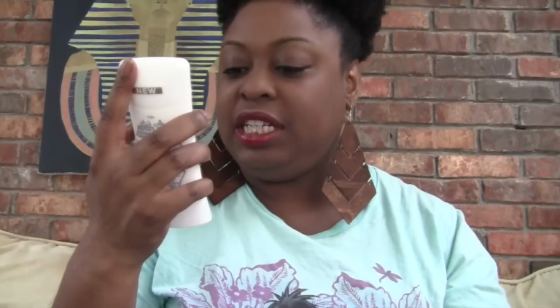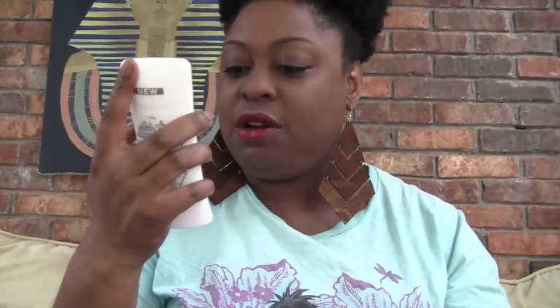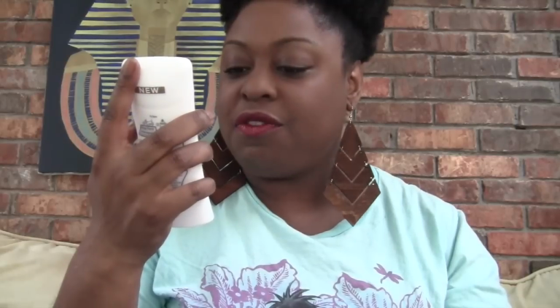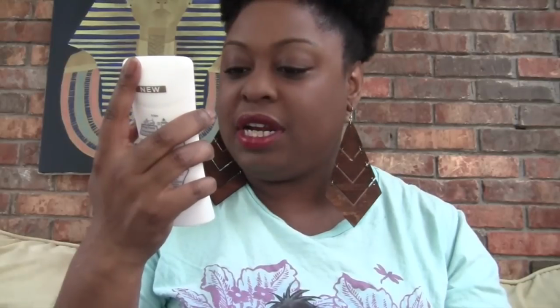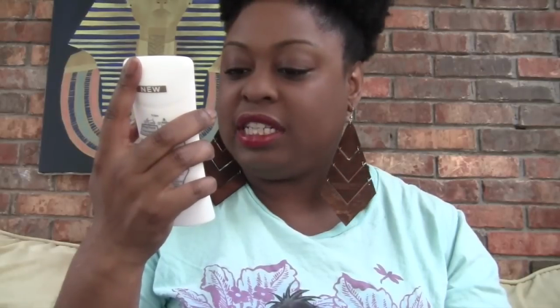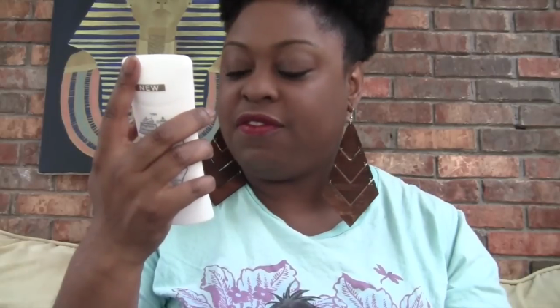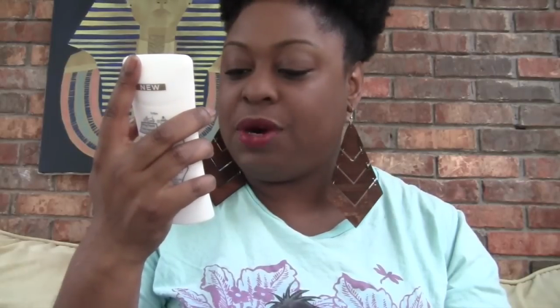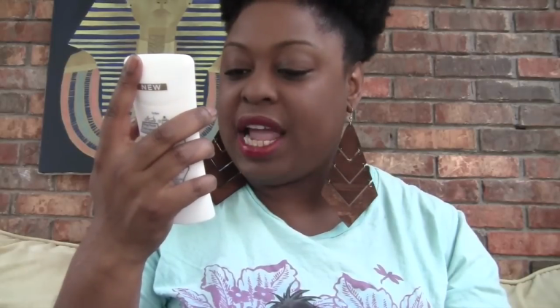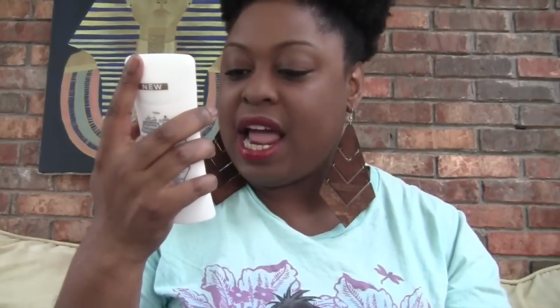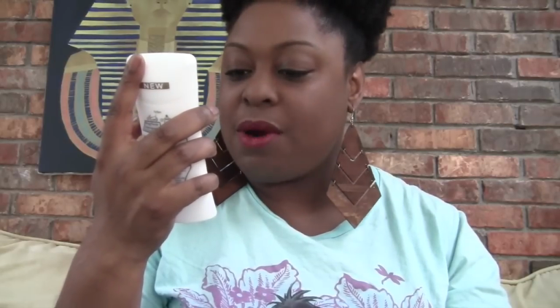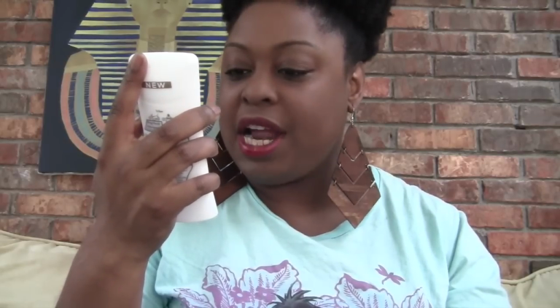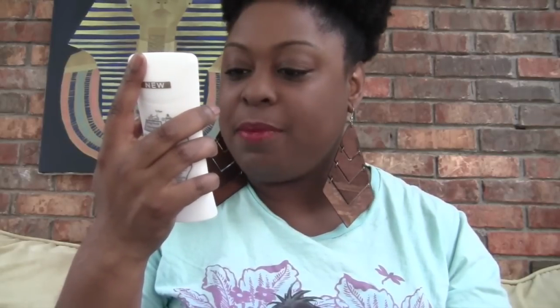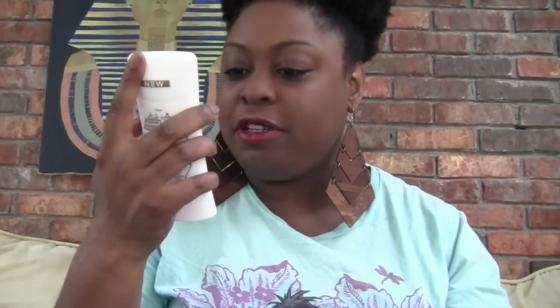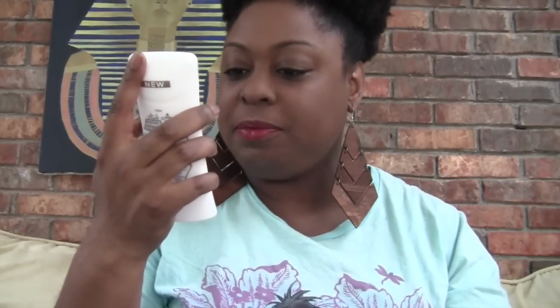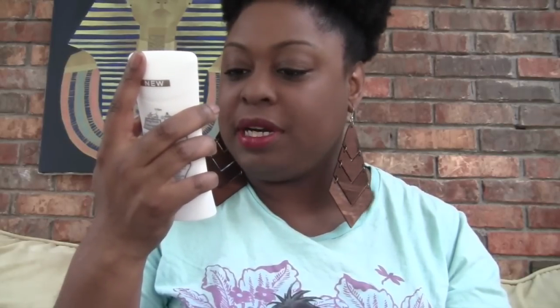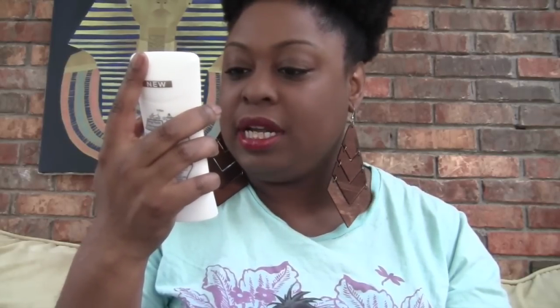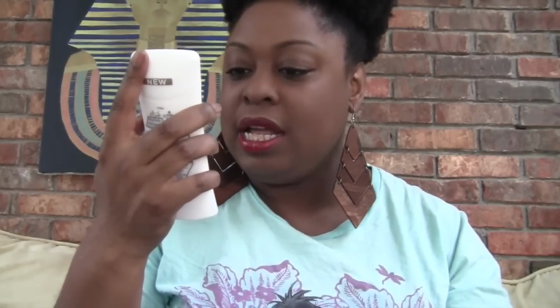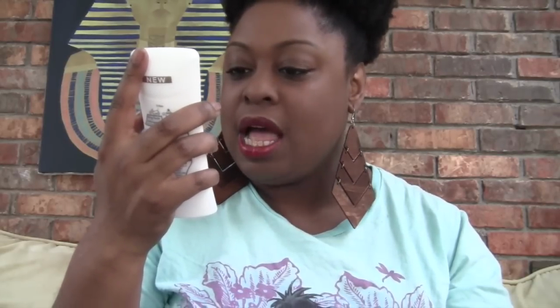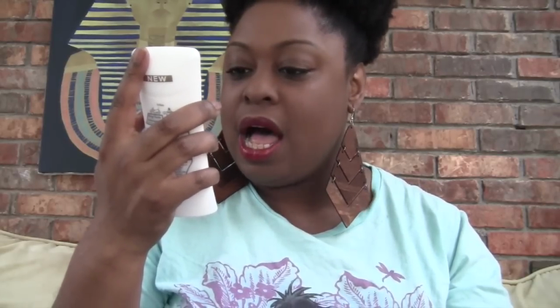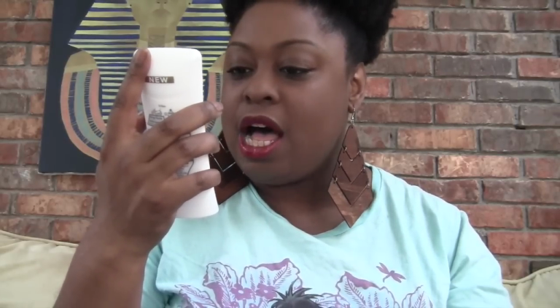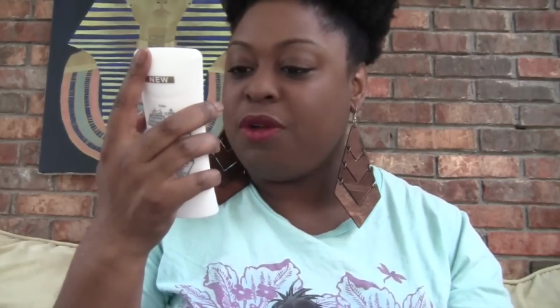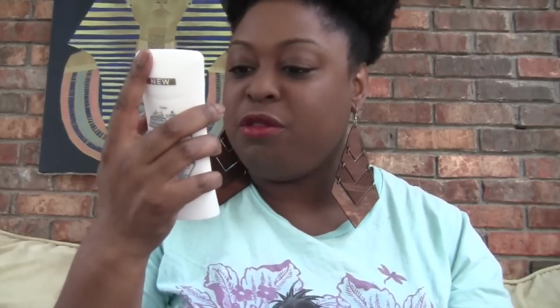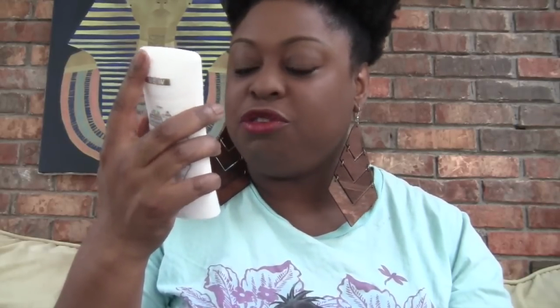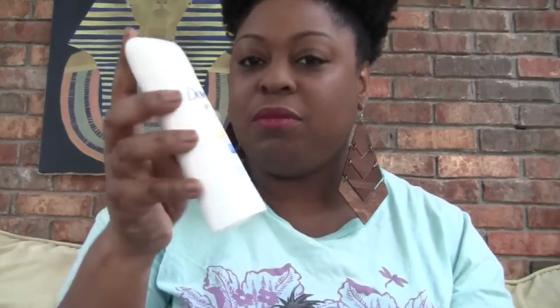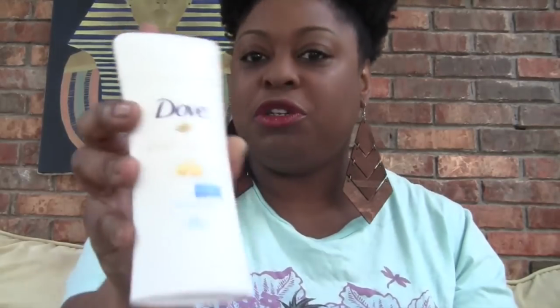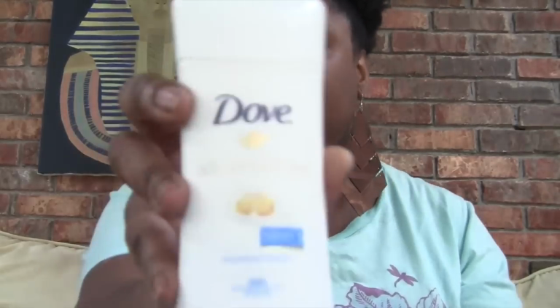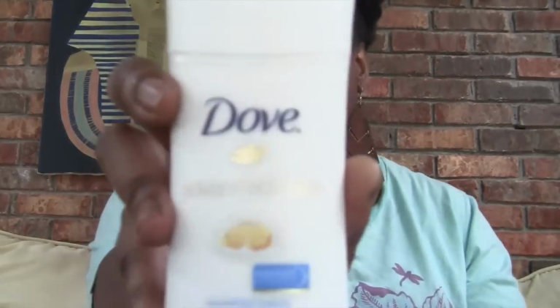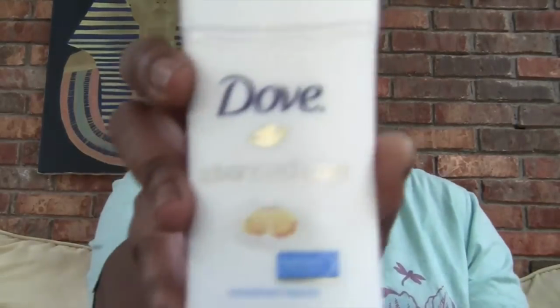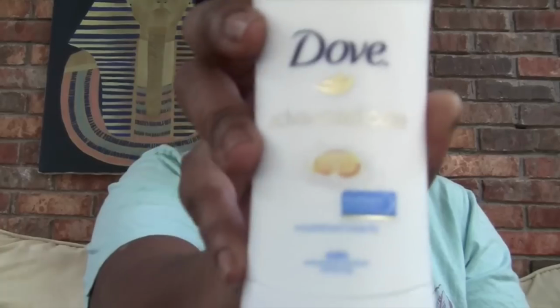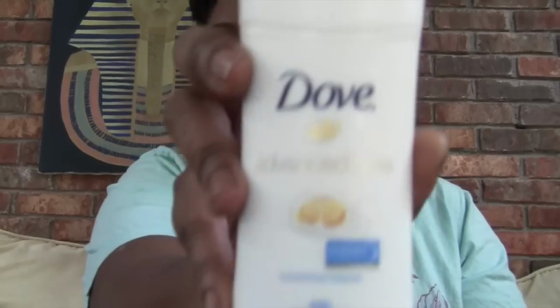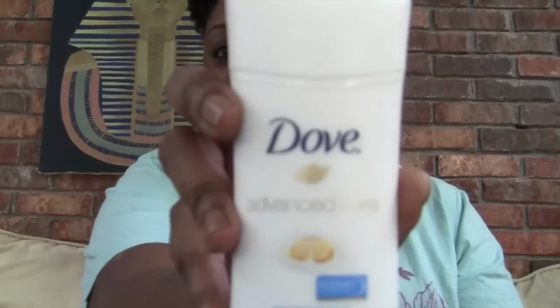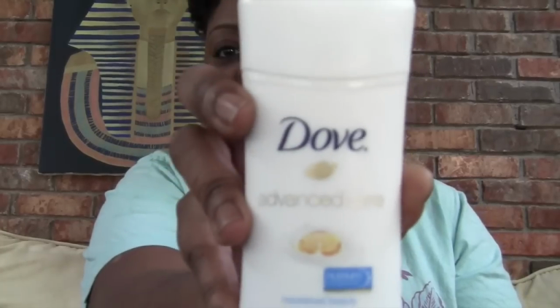So in this box was this Dove Advanced Care Nourish Beauty deodorant. It's a 48-hour antiperspirant with nutrient moisture.